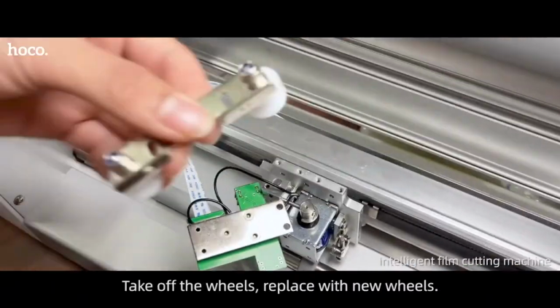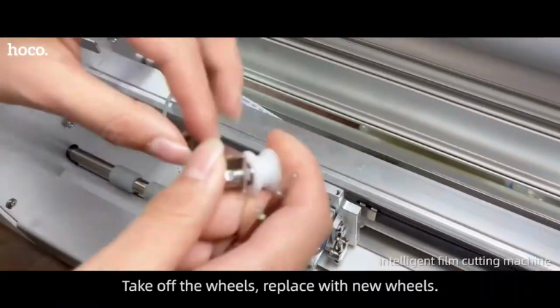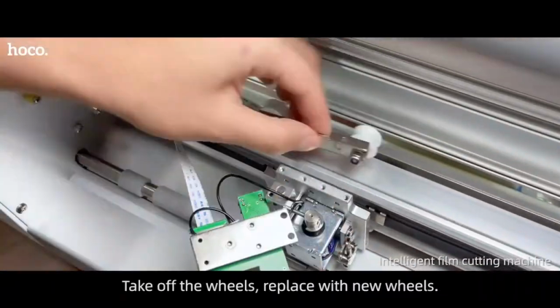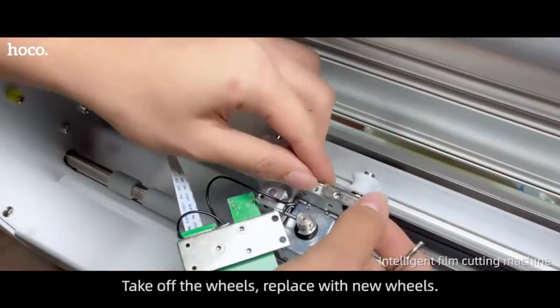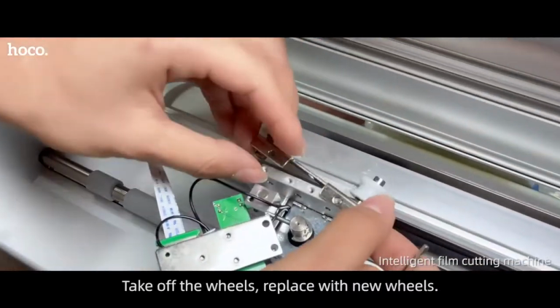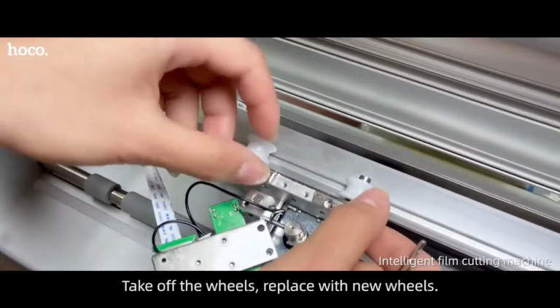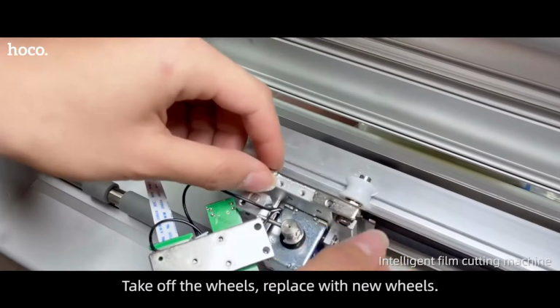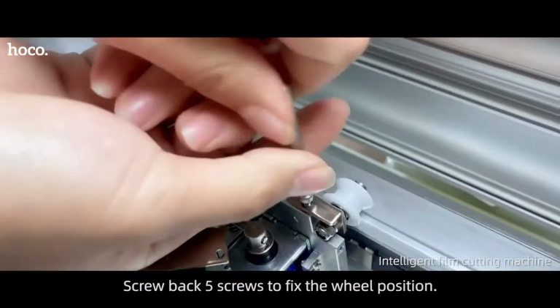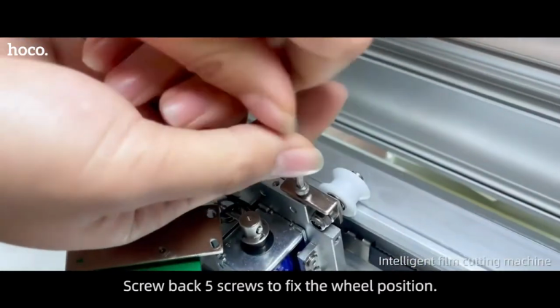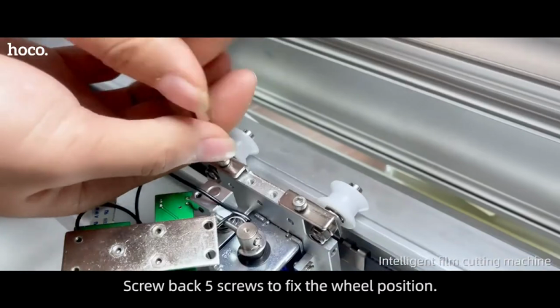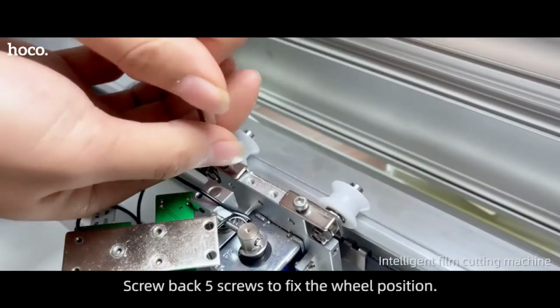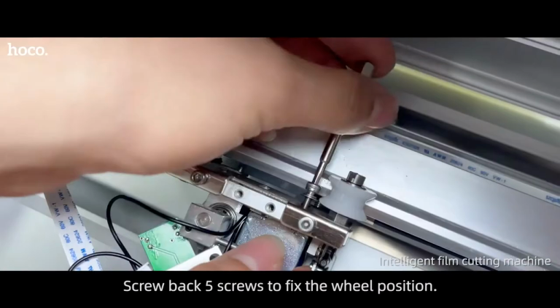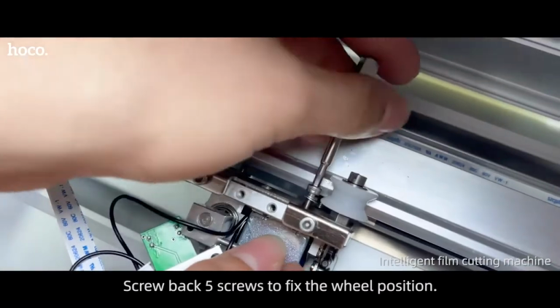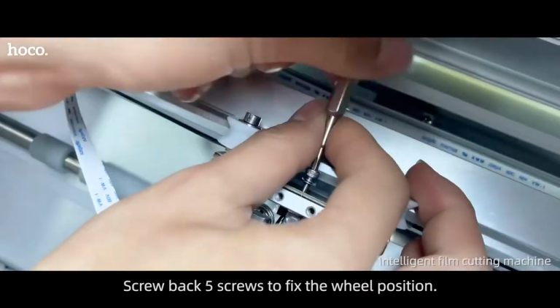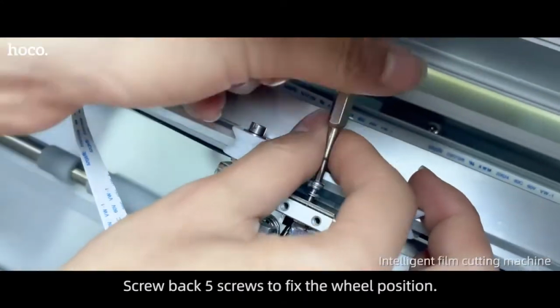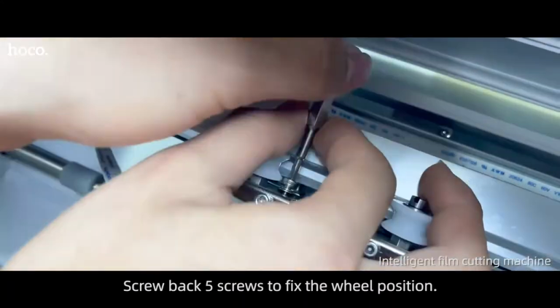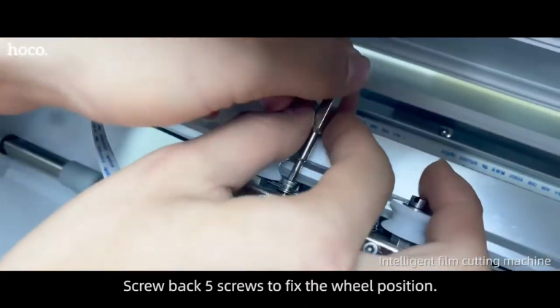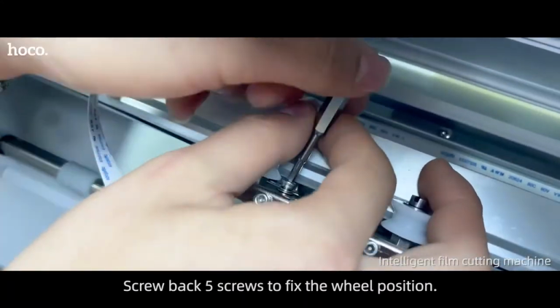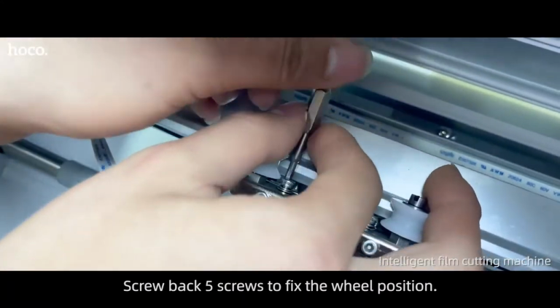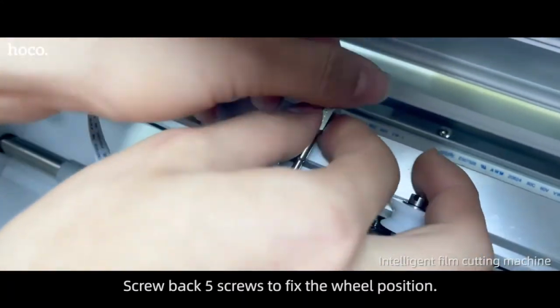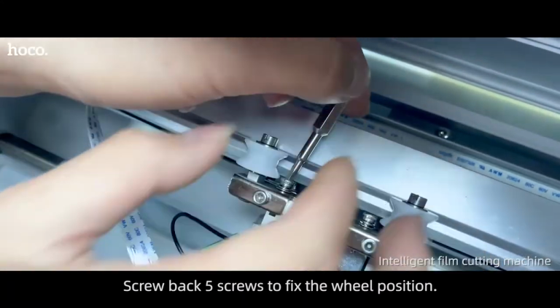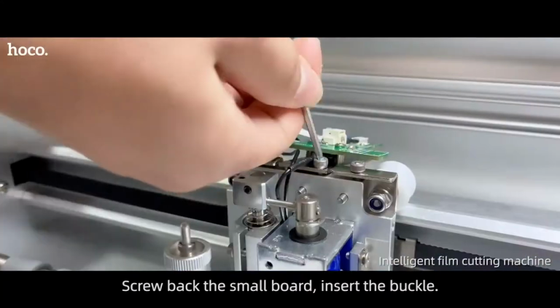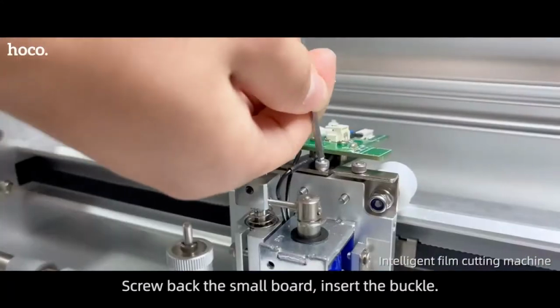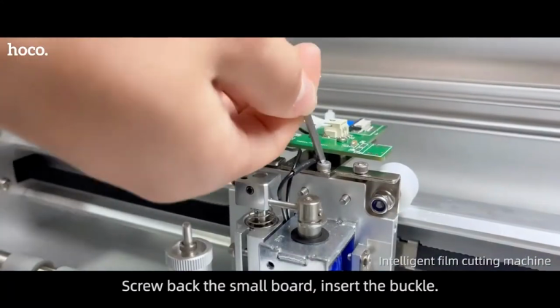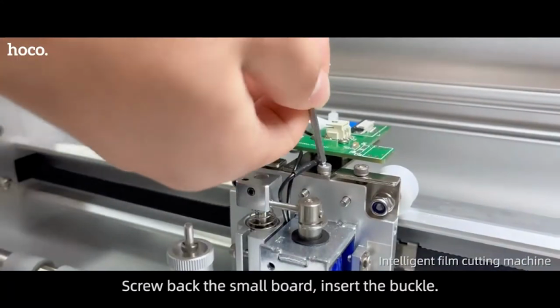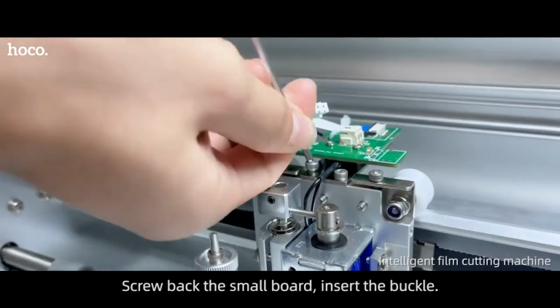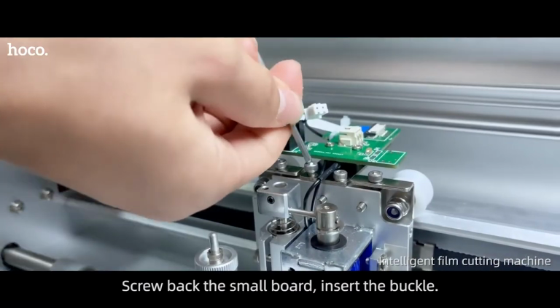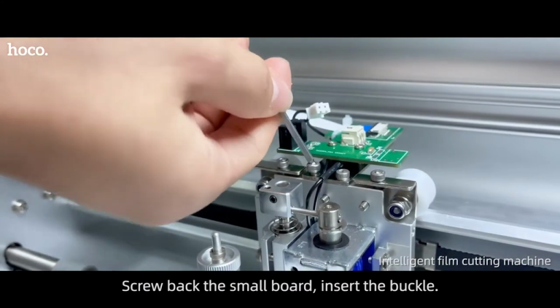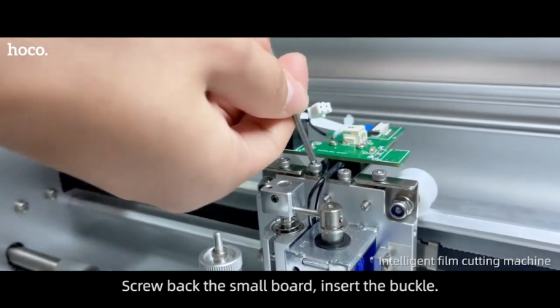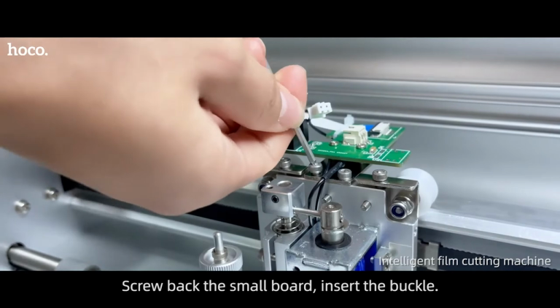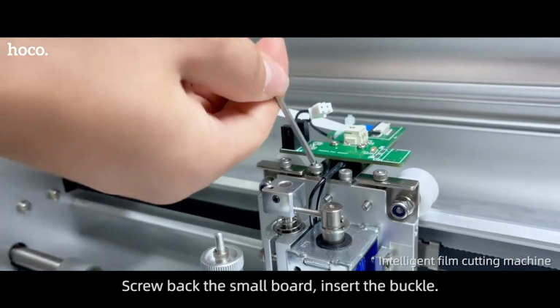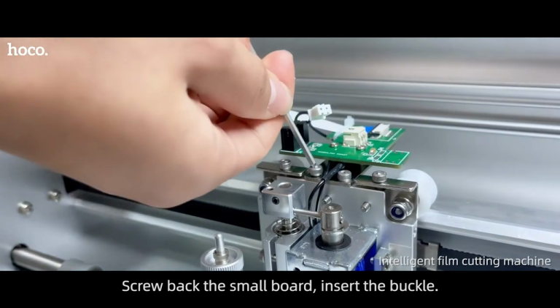Replace with the new wheels. Screw back 5 screws to fix the wheel position. Screw back the small board. Insert the buckle.